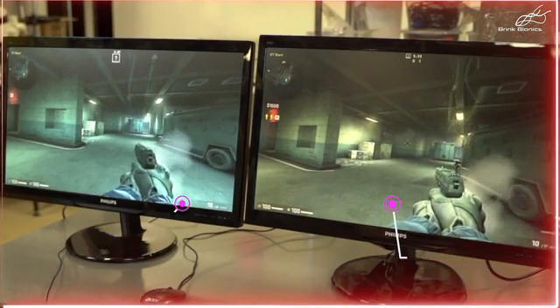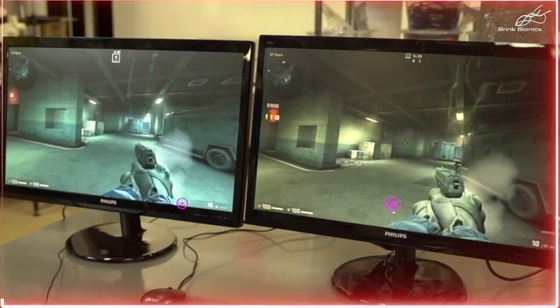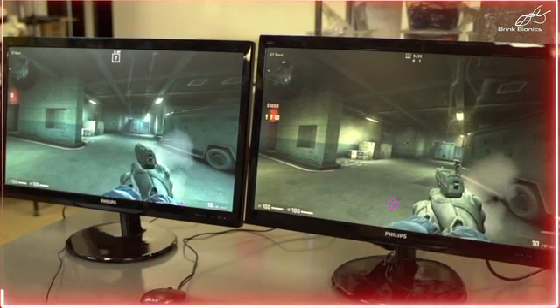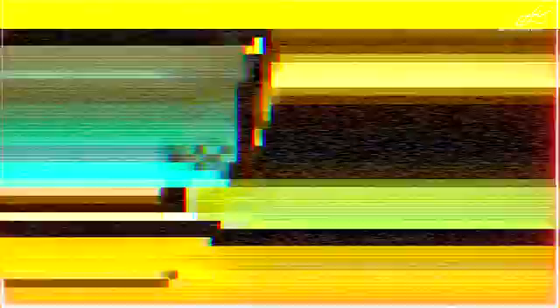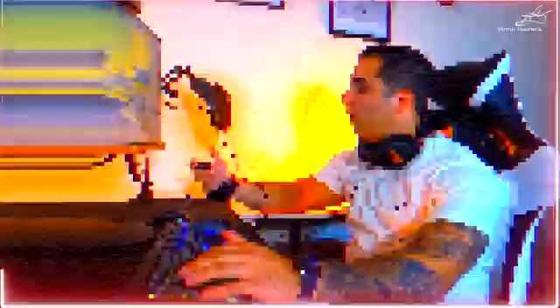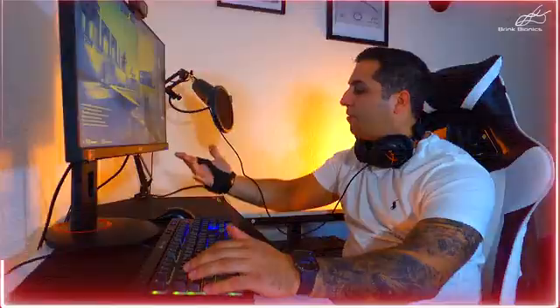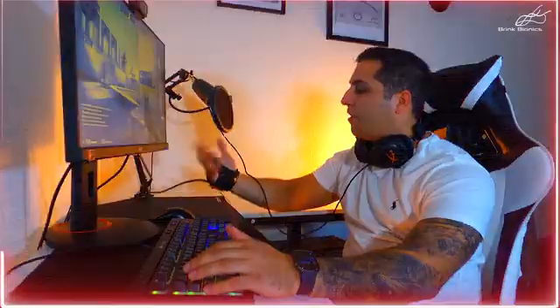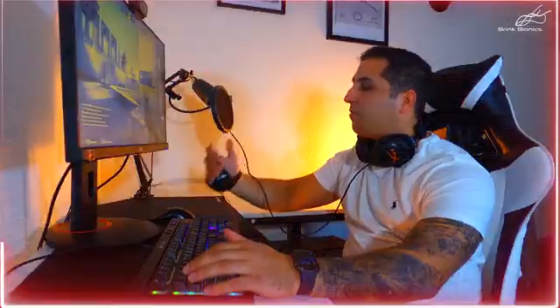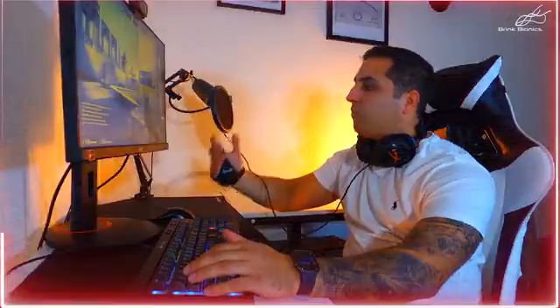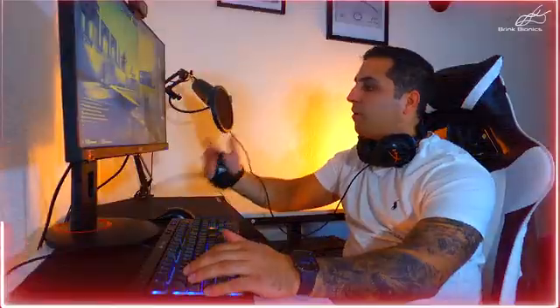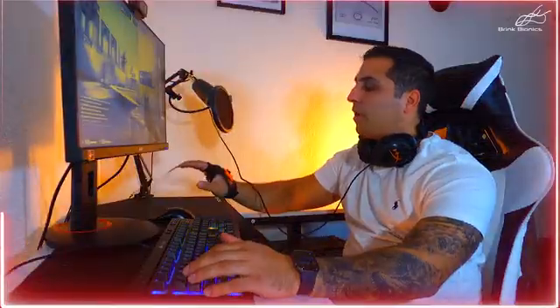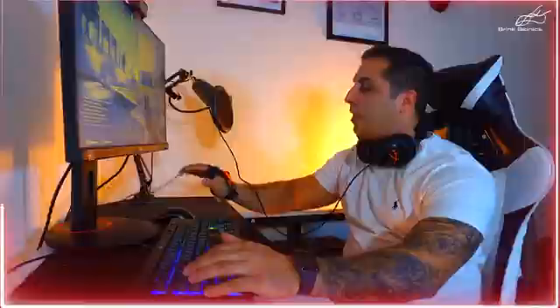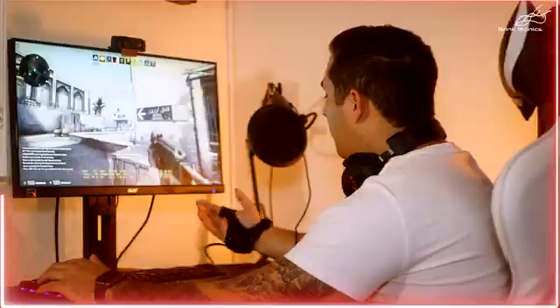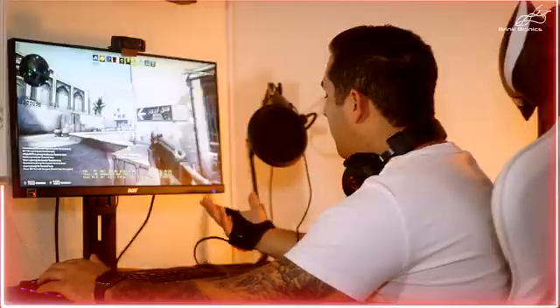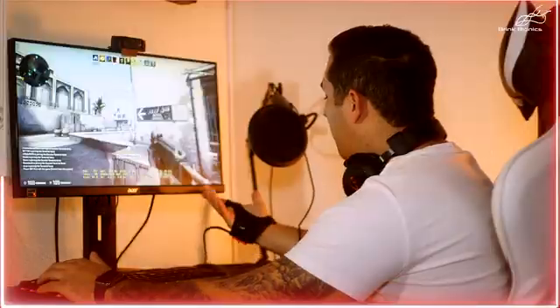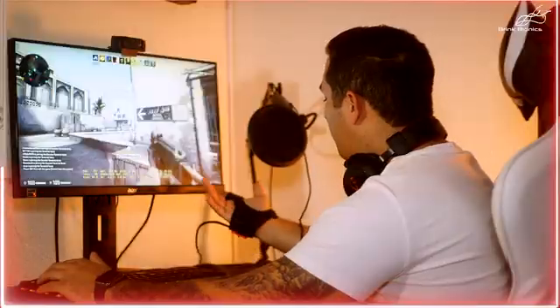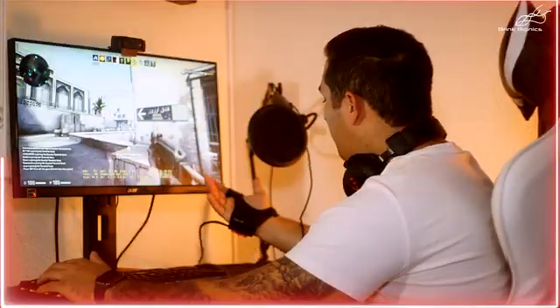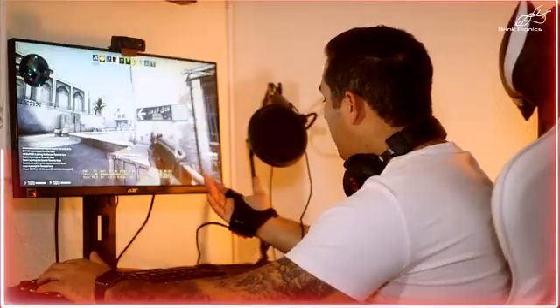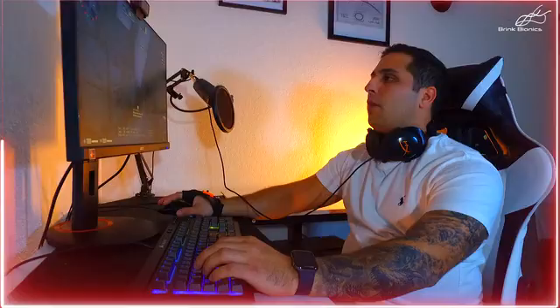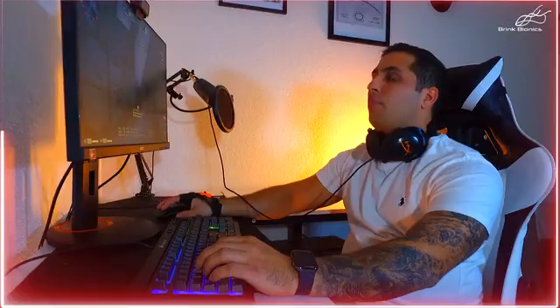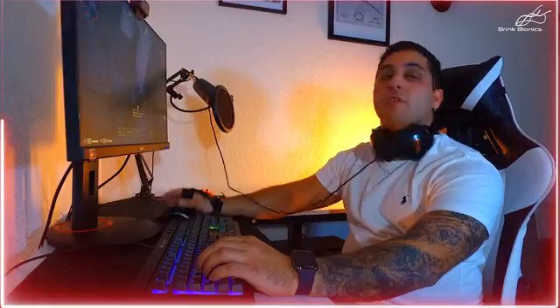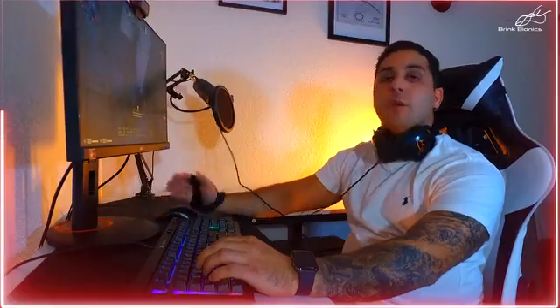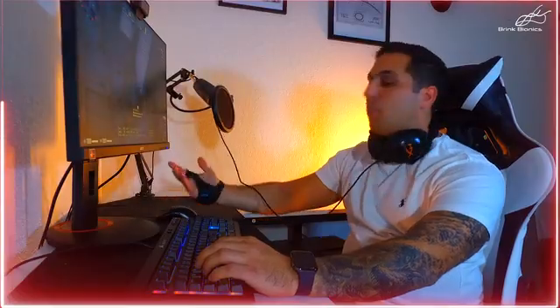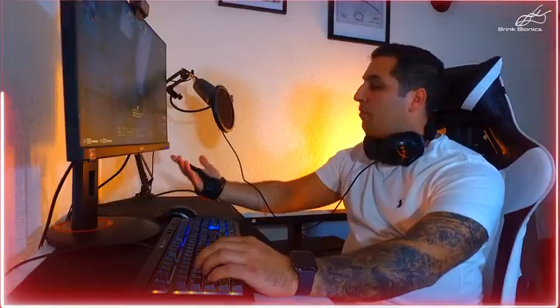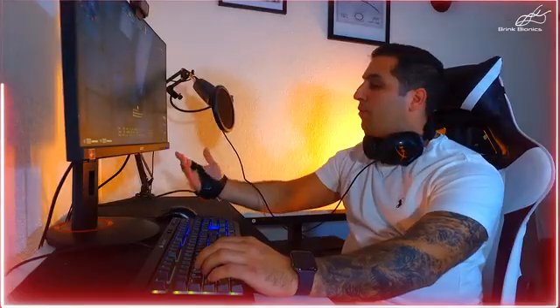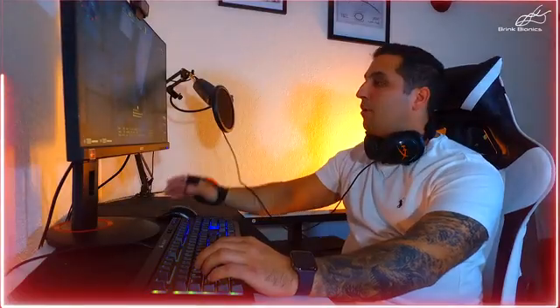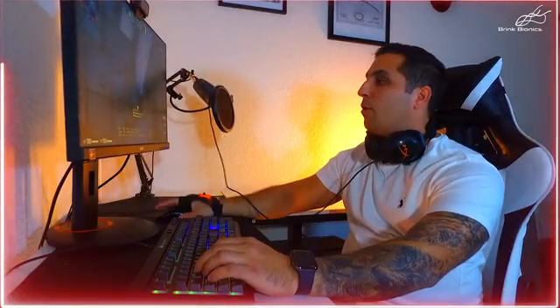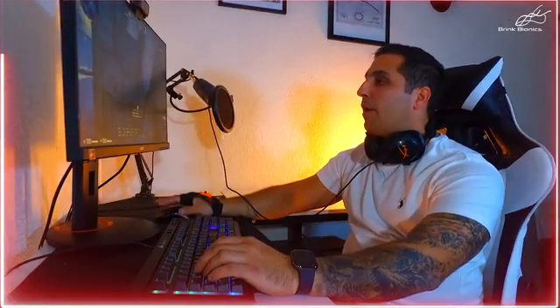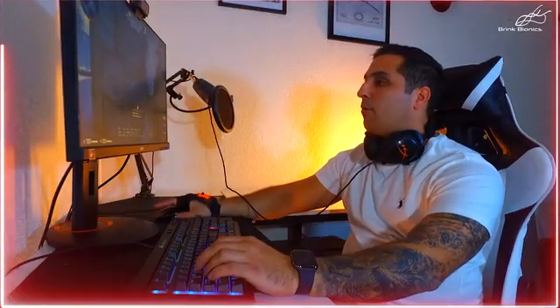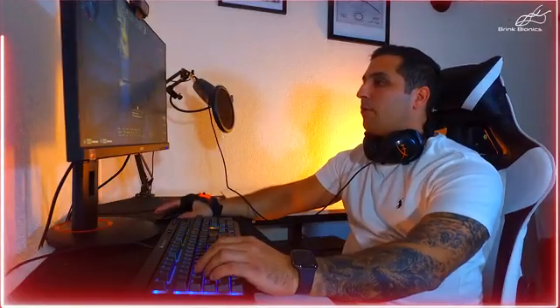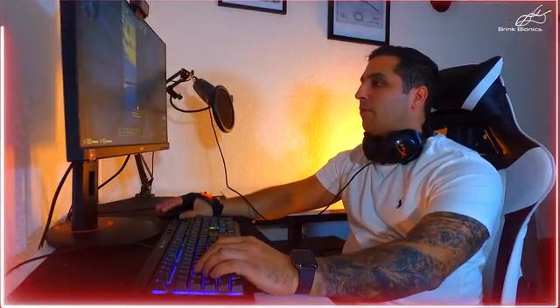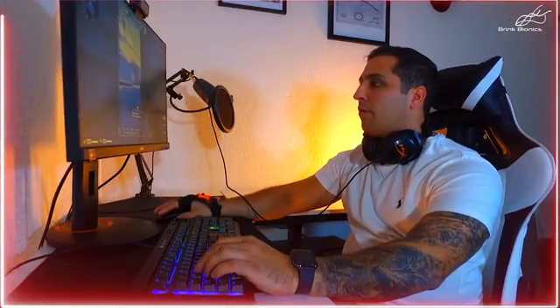First thing I'm noticing — it's very light, very comfortable. It feels like I'm pretty much ready to go to battle with this.